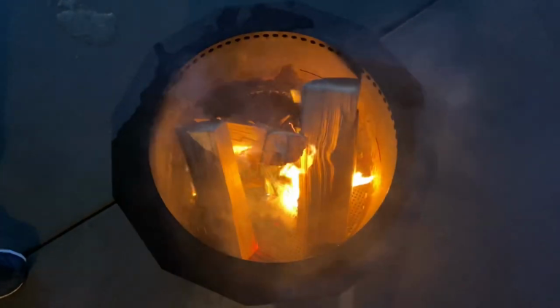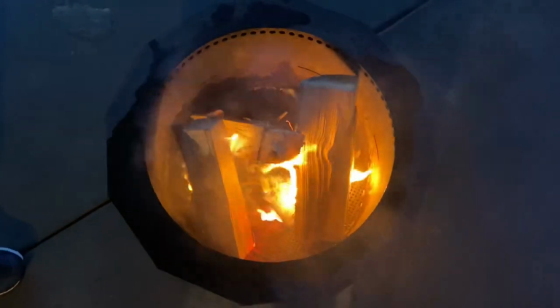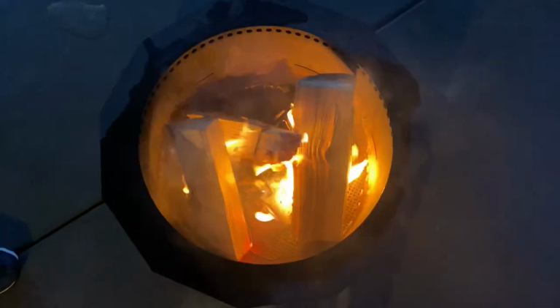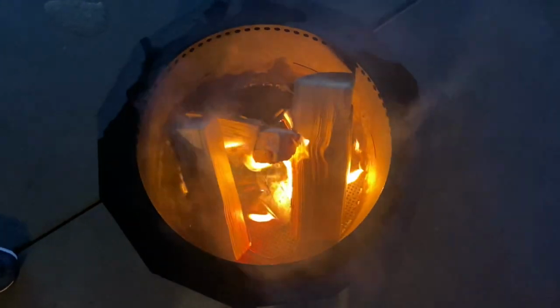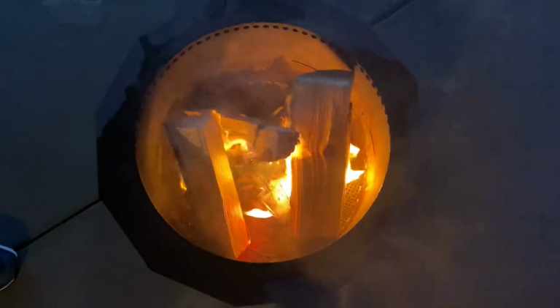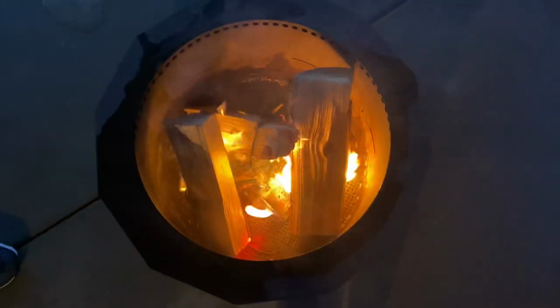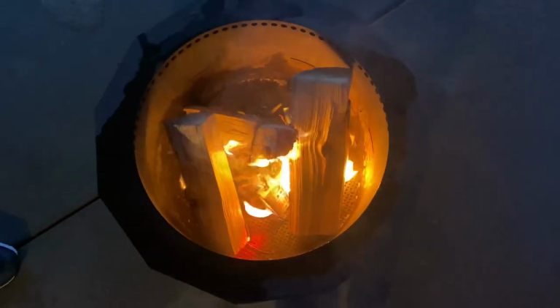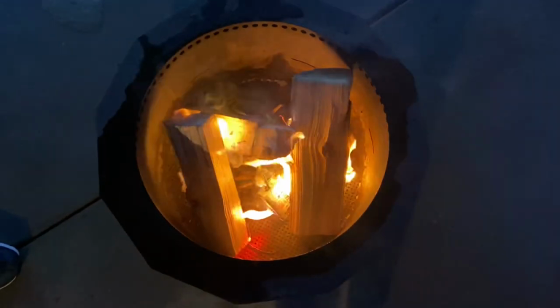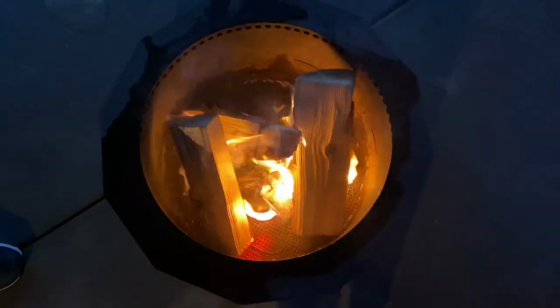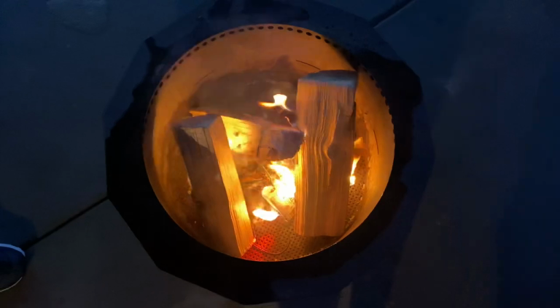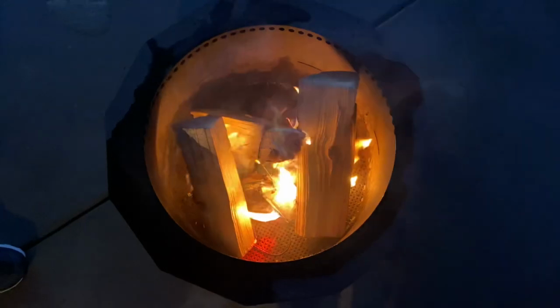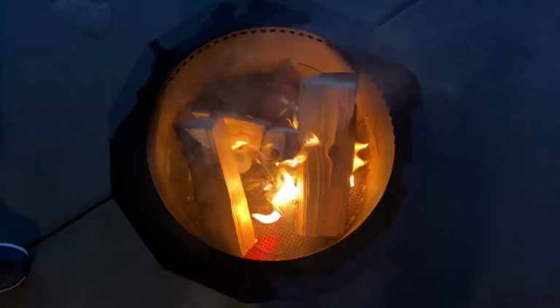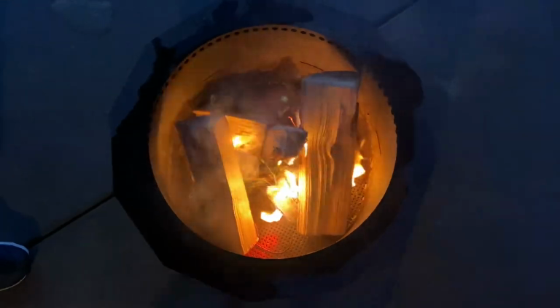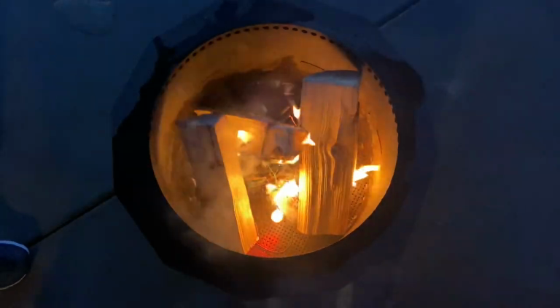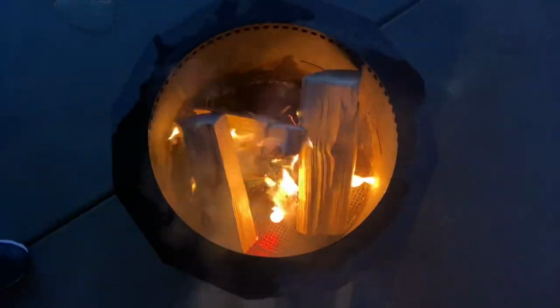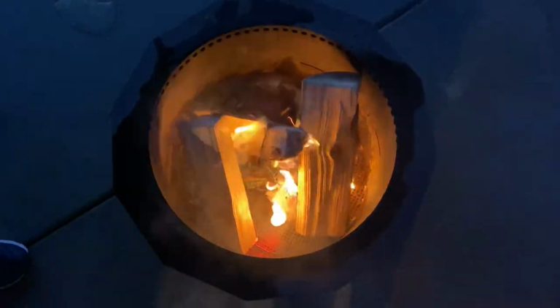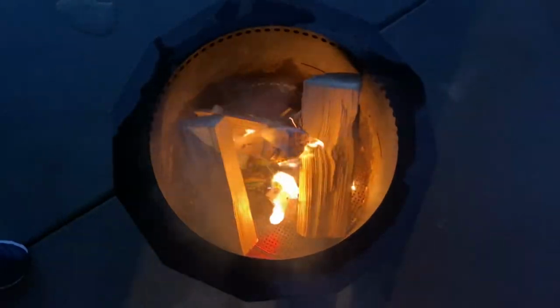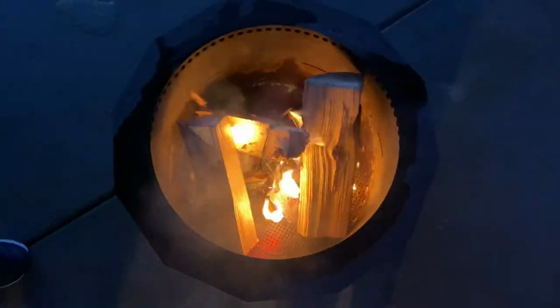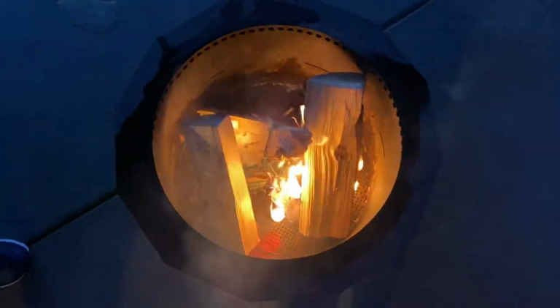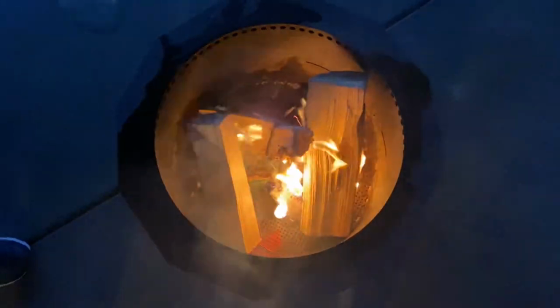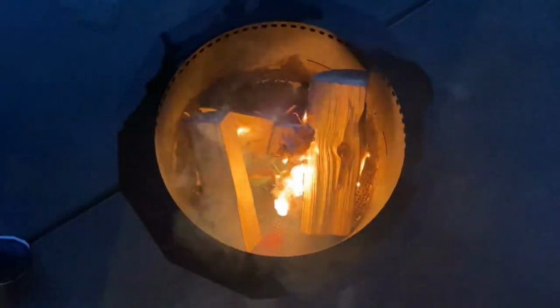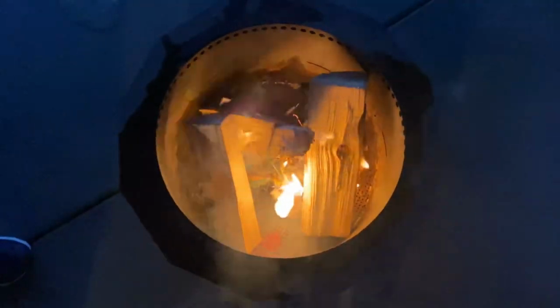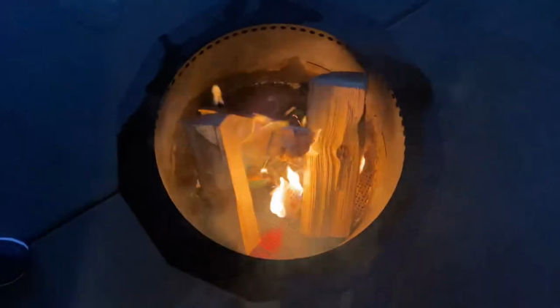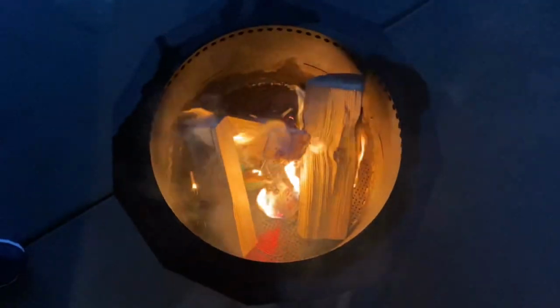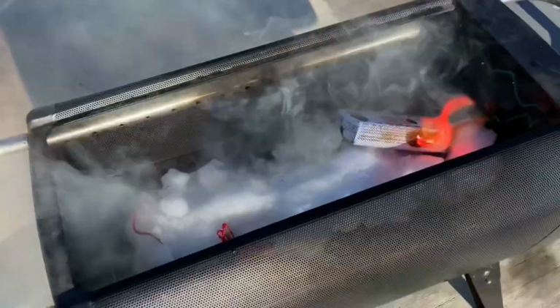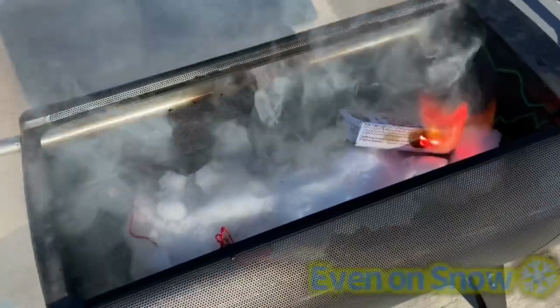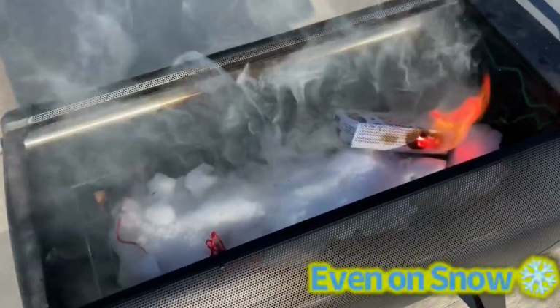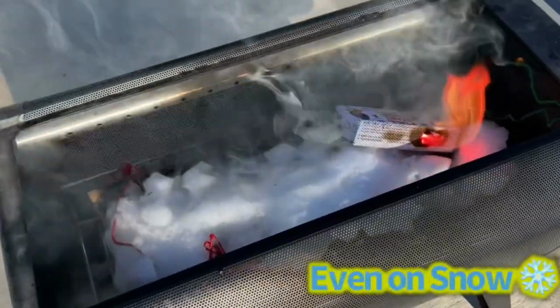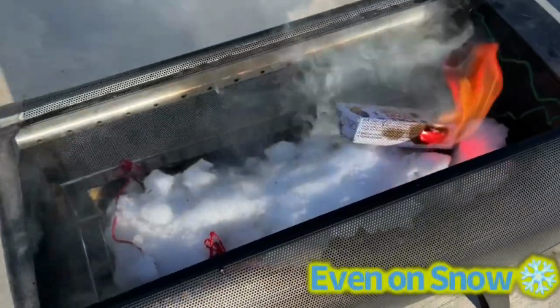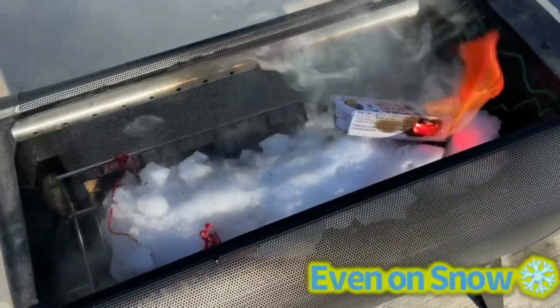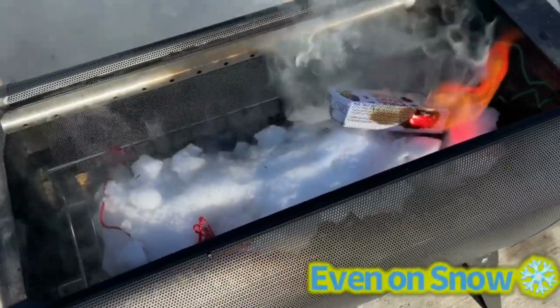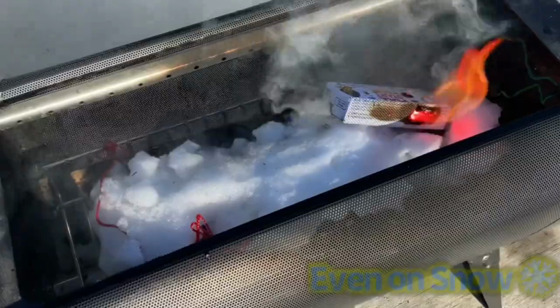The device gives off smoke, then it starts to light. You get 30 minutes of burn time to get your firewood going, even if it's wet.